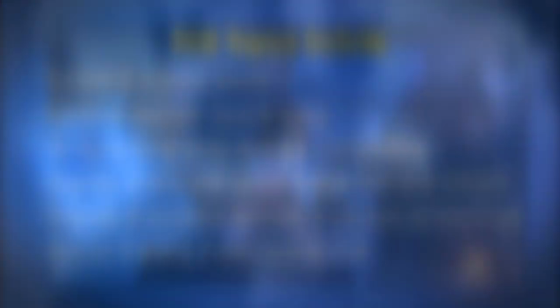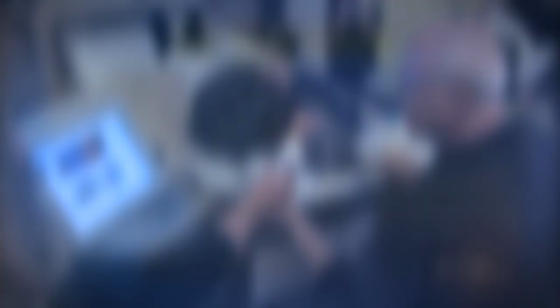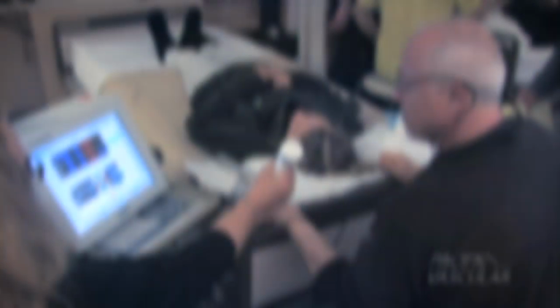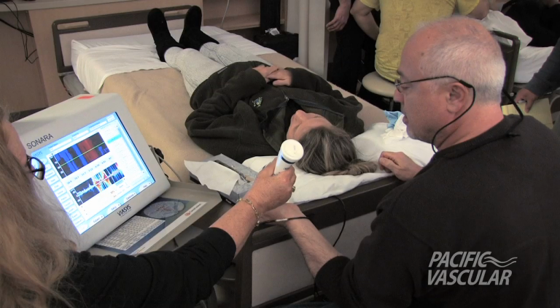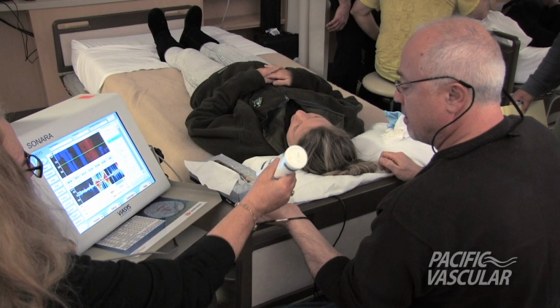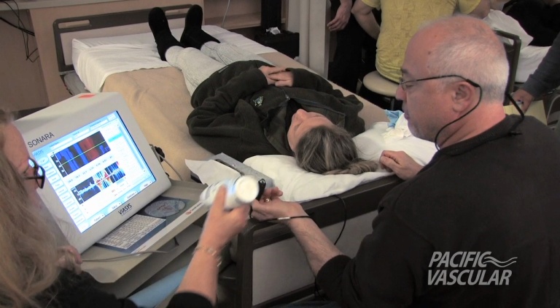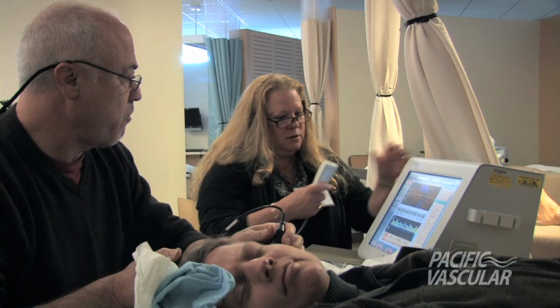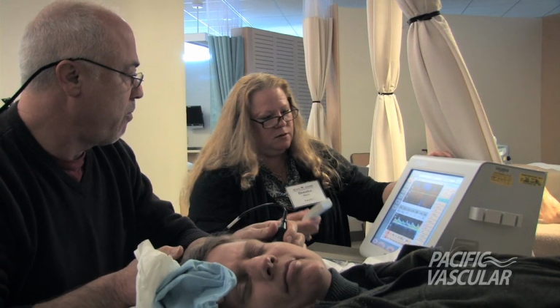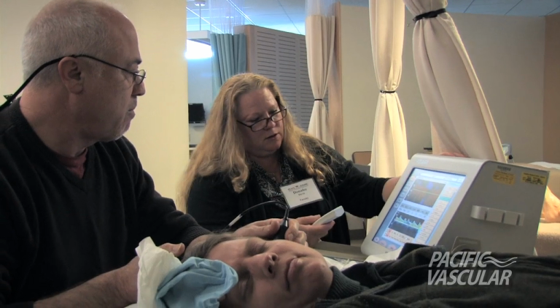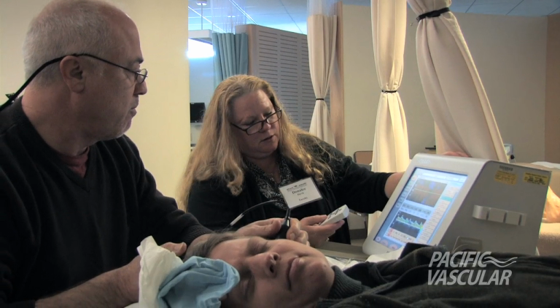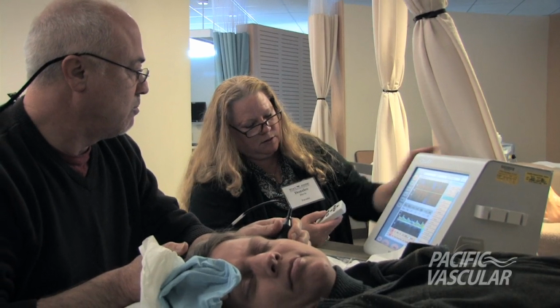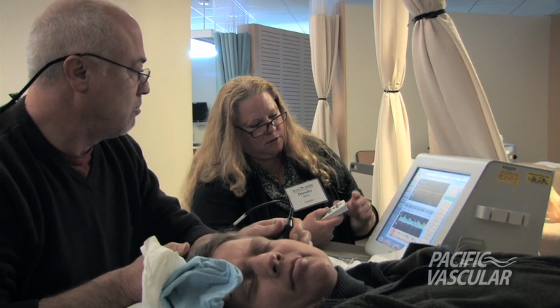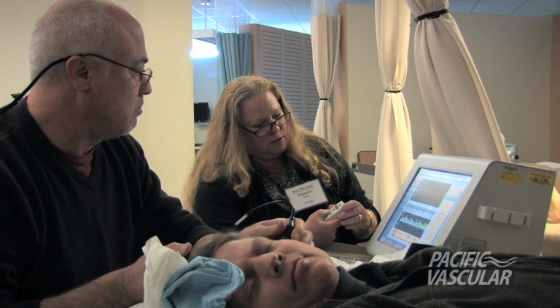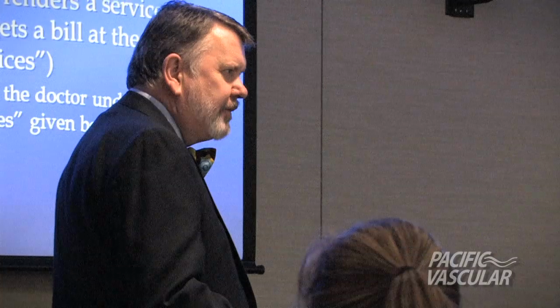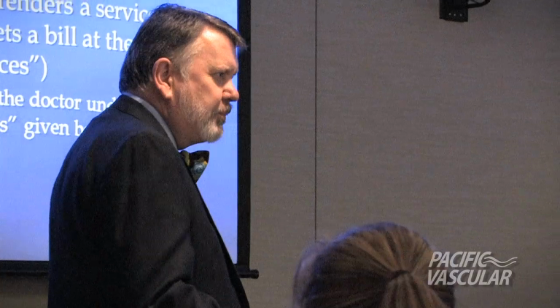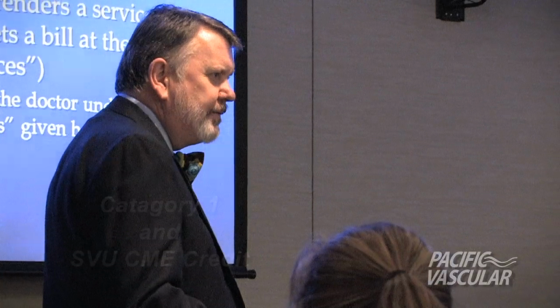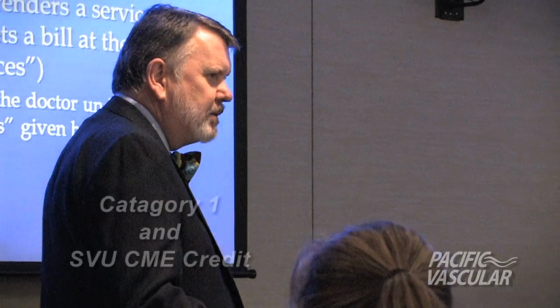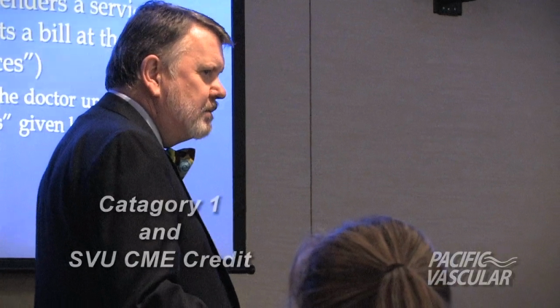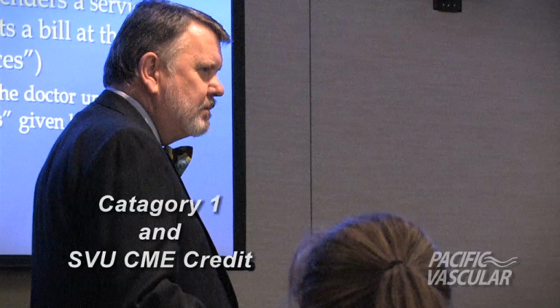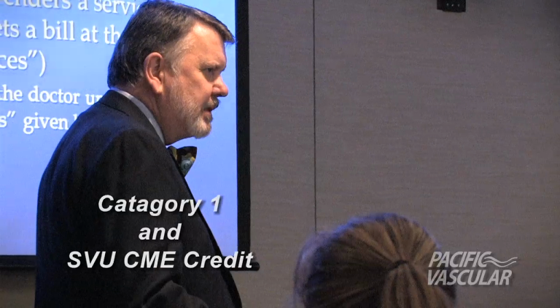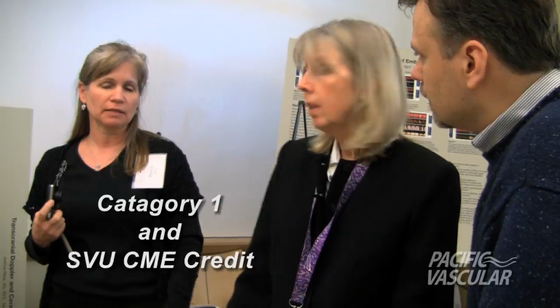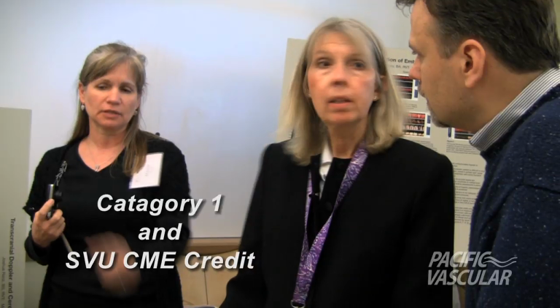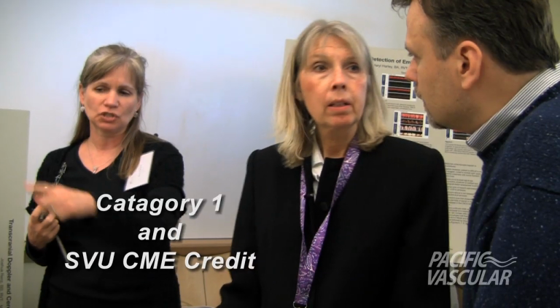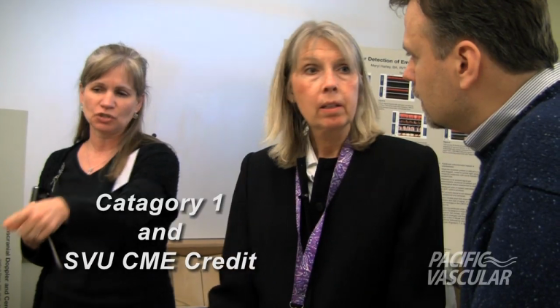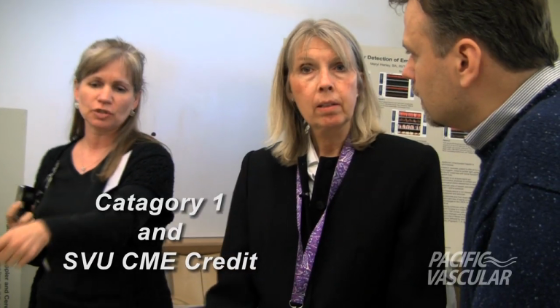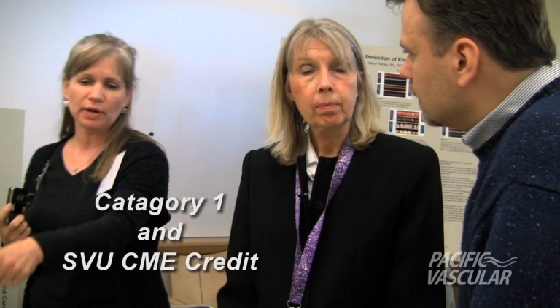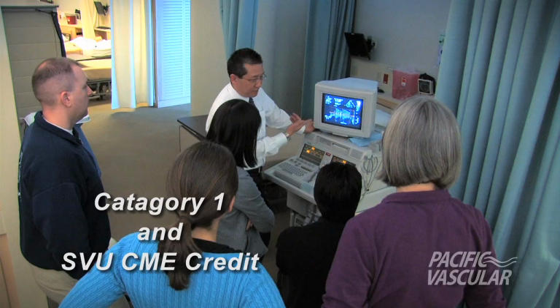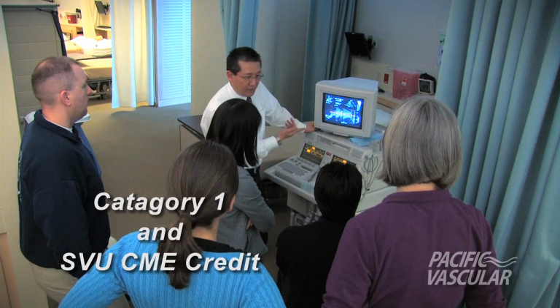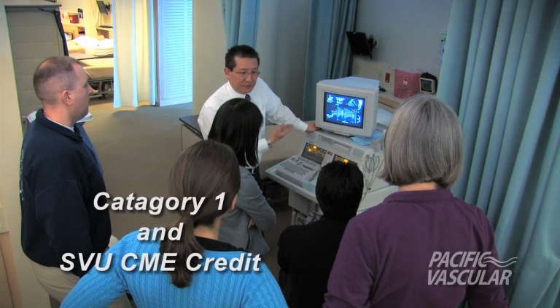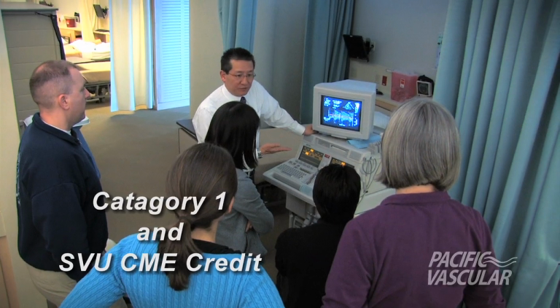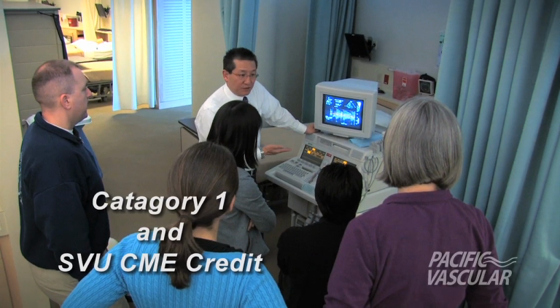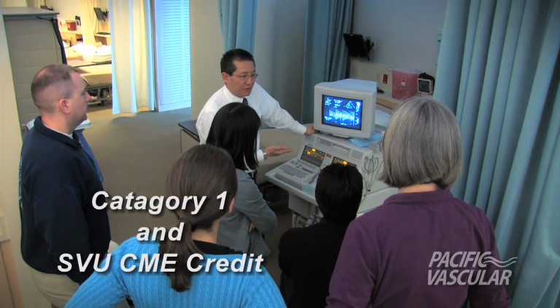This course is designed for physicians and sonographers. Both category one and SVU CME credit are offered.